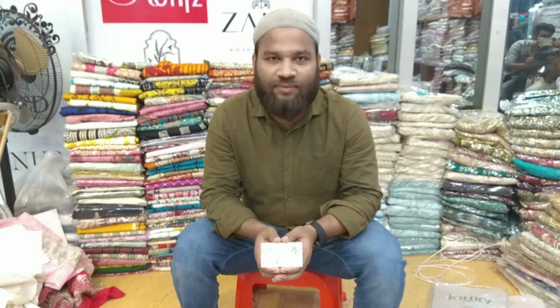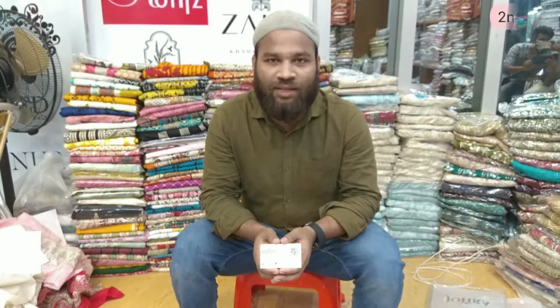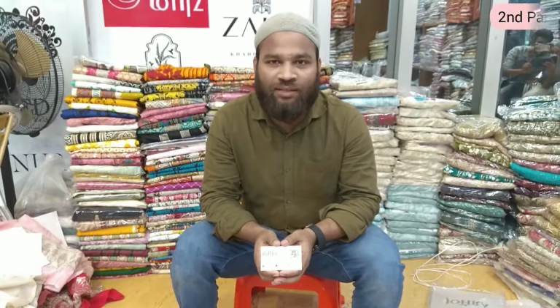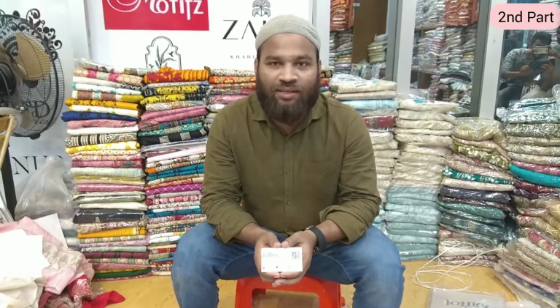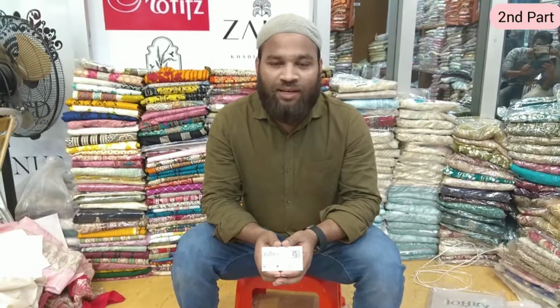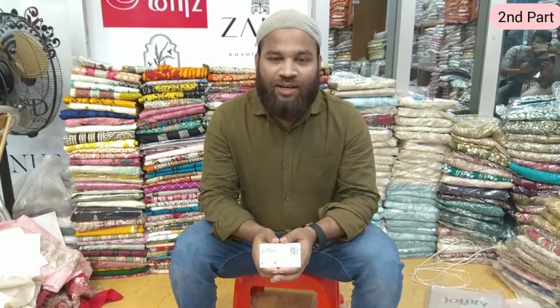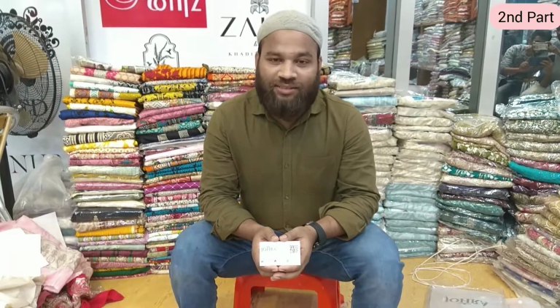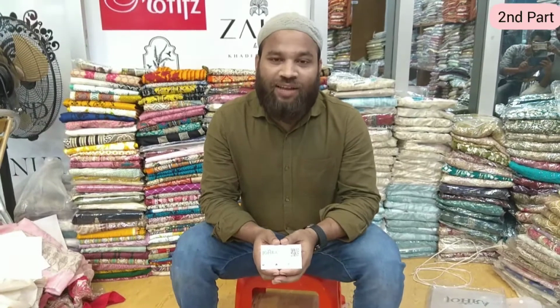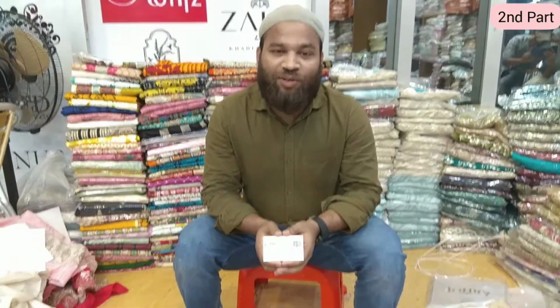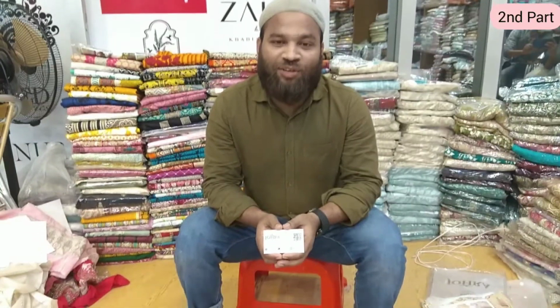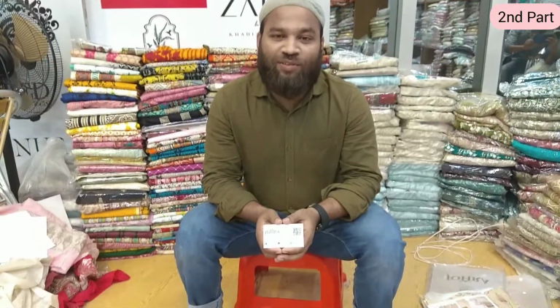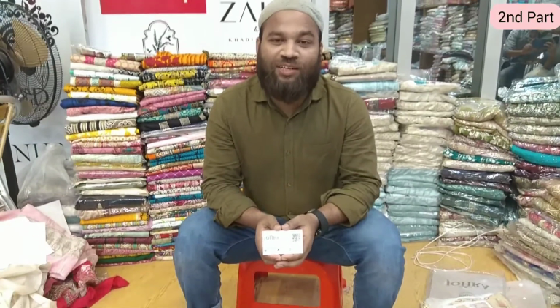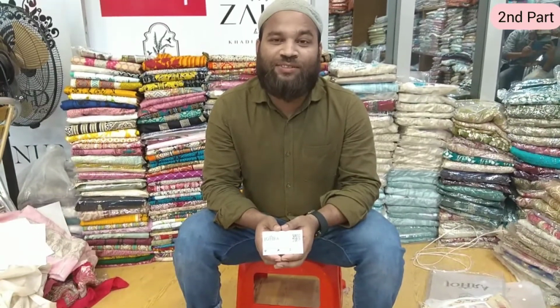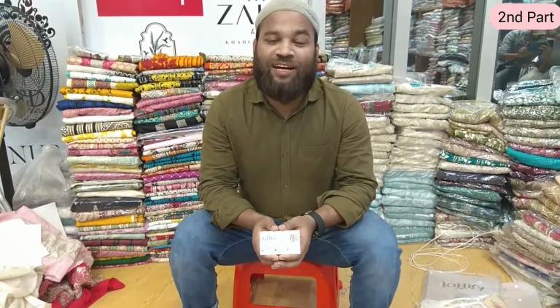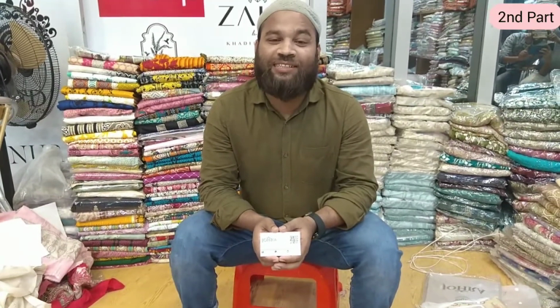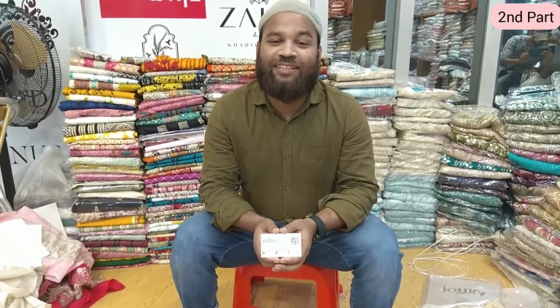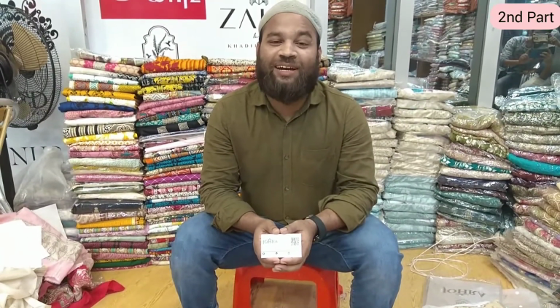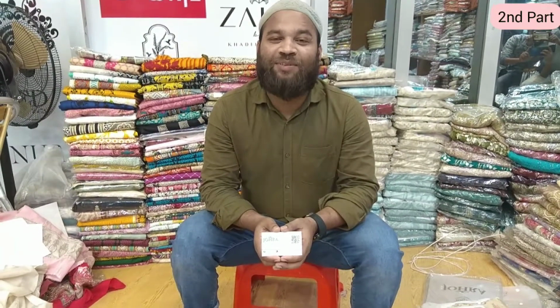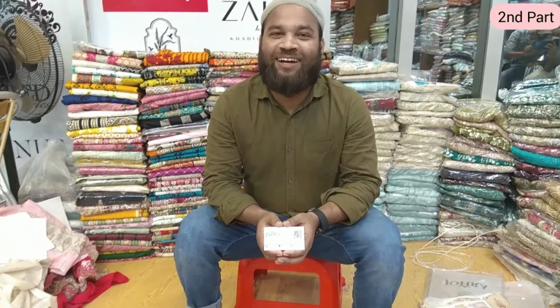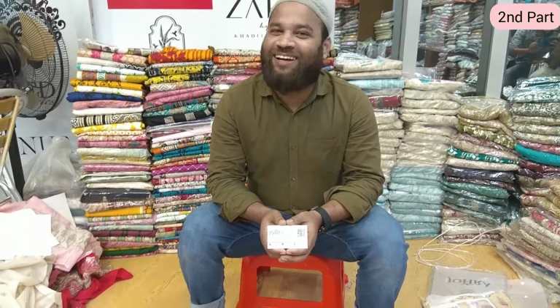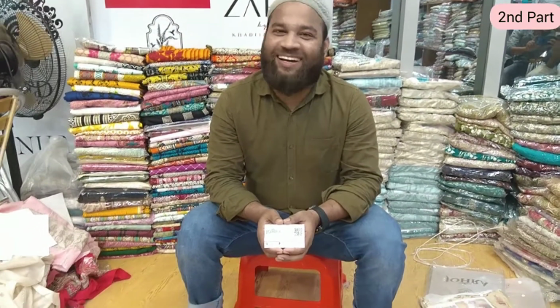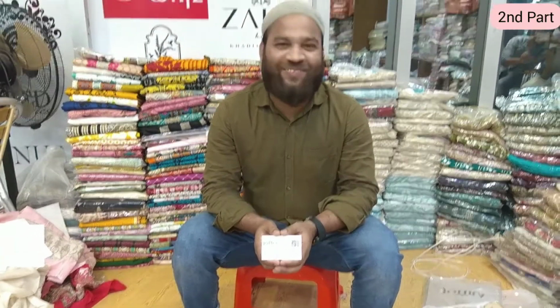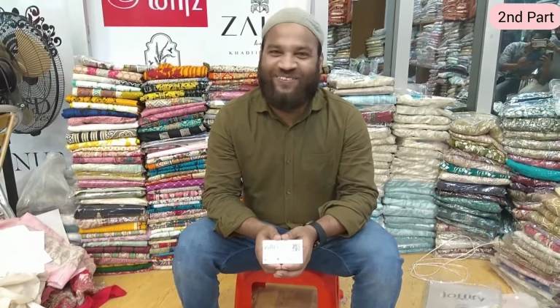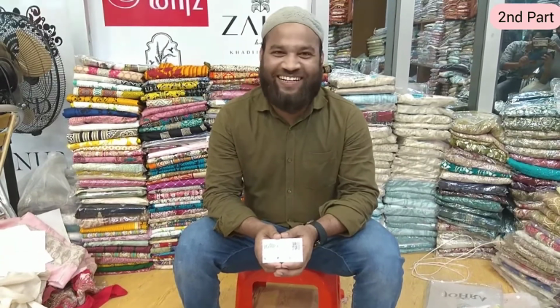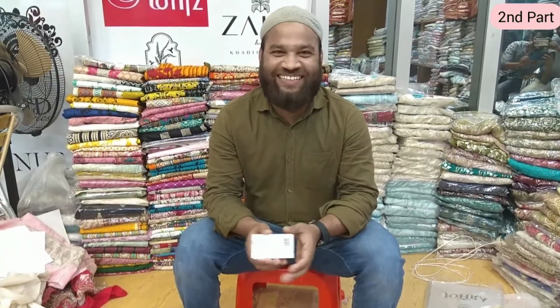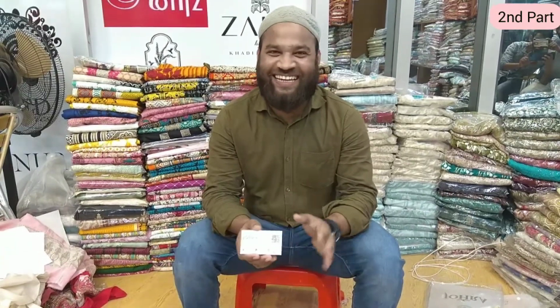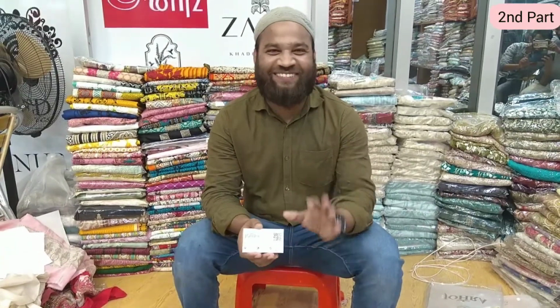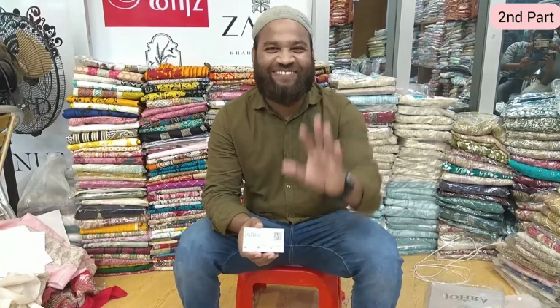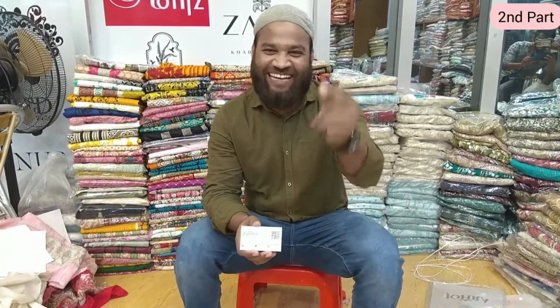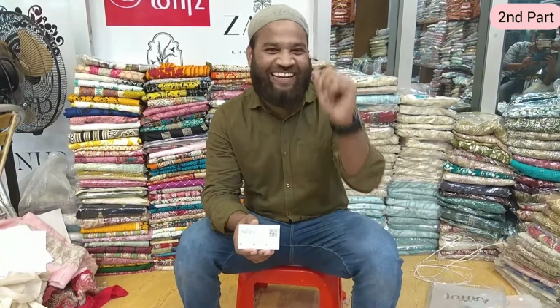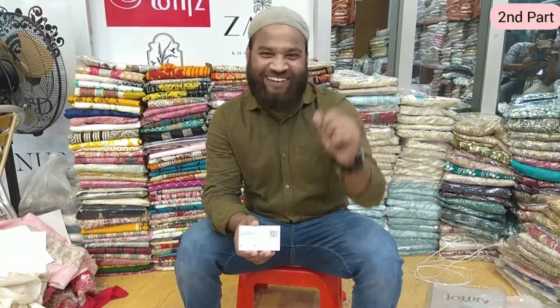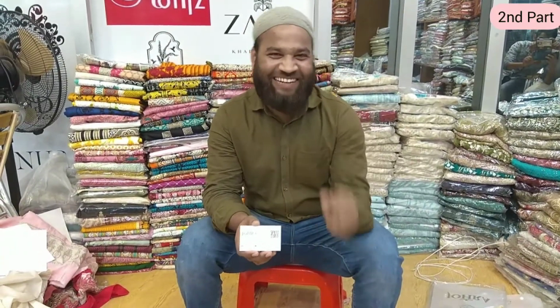Vivaats! Asalaam alaikum viewers. It's a good idea.